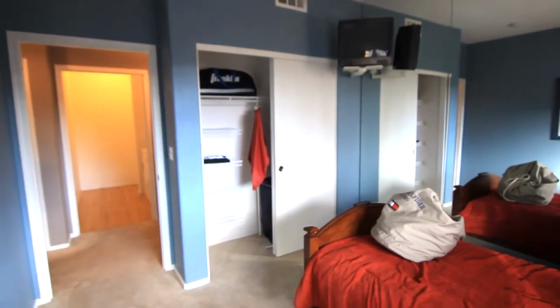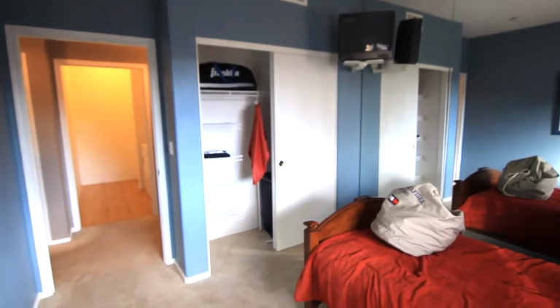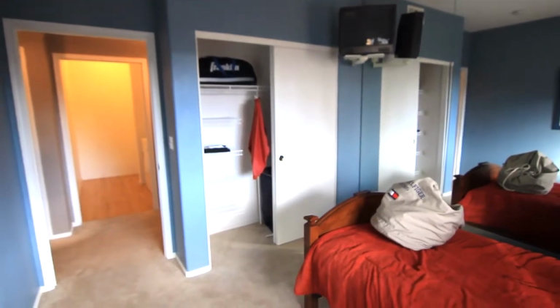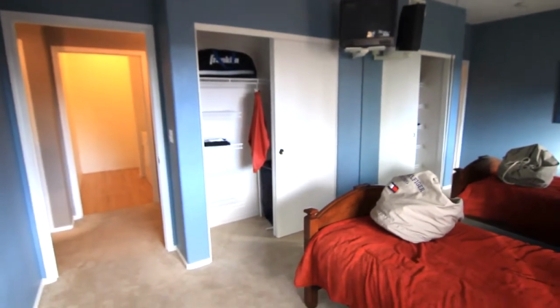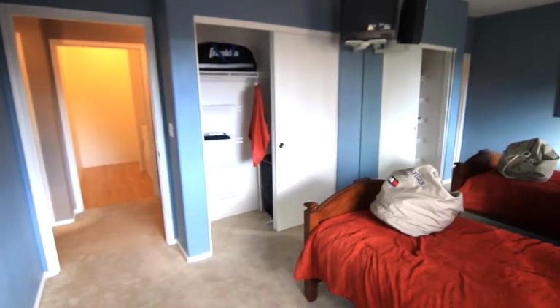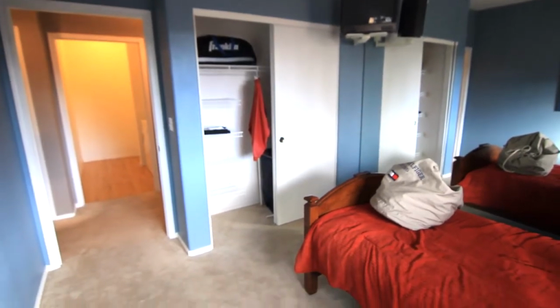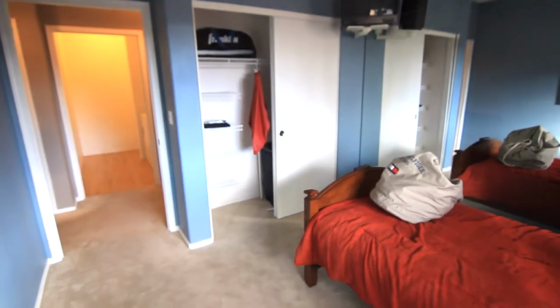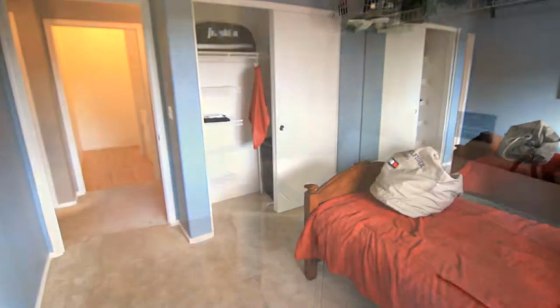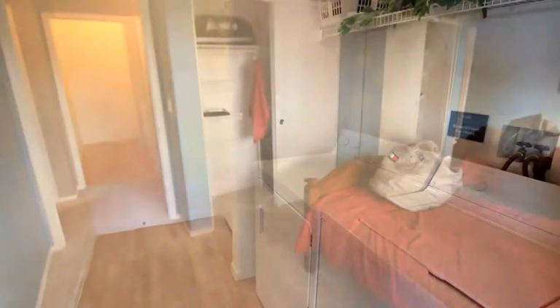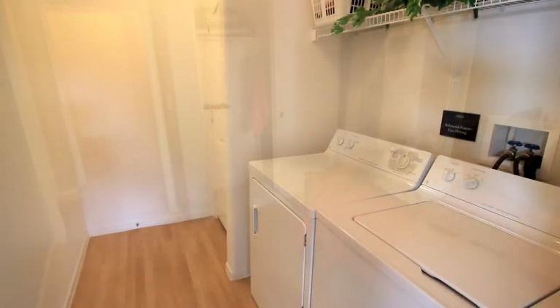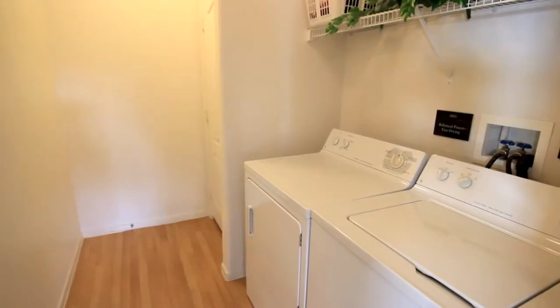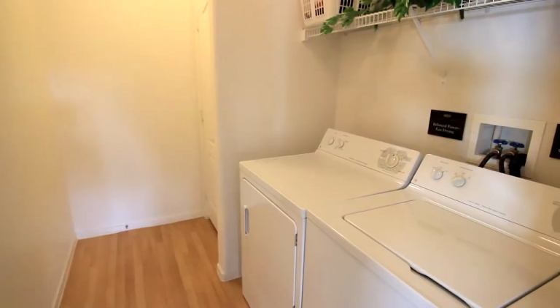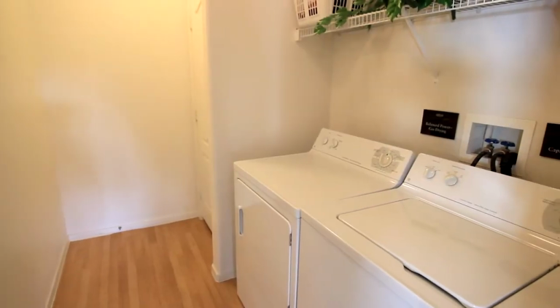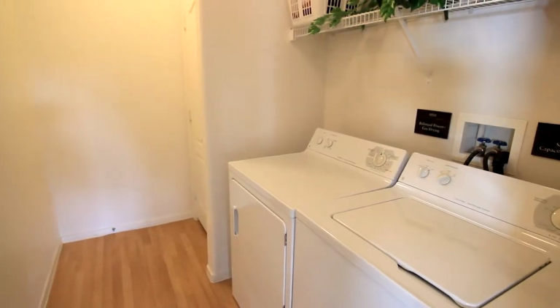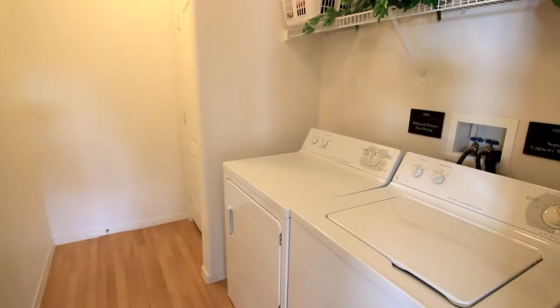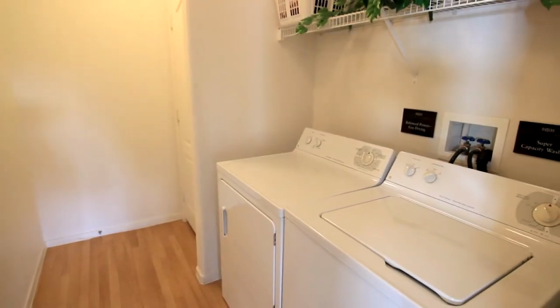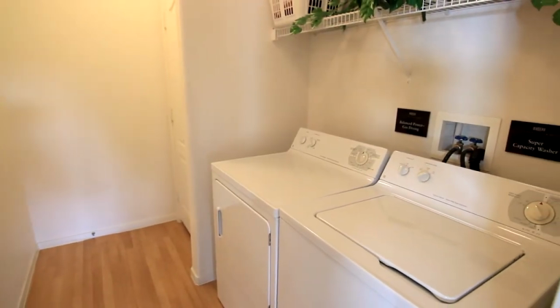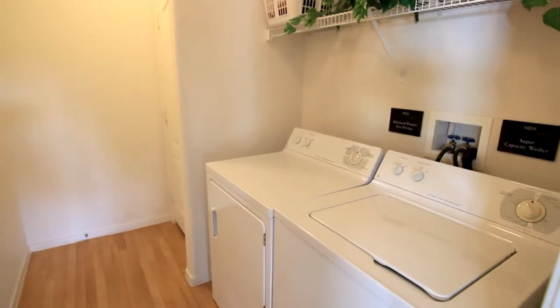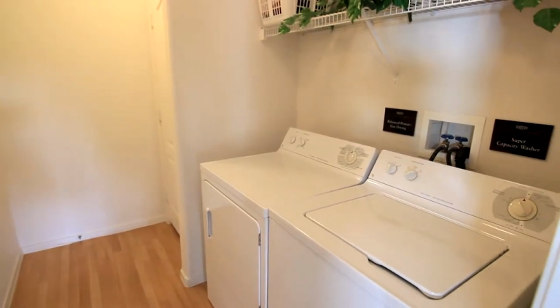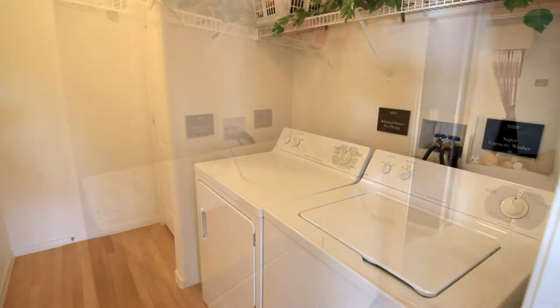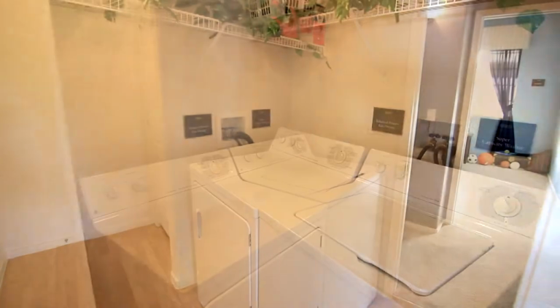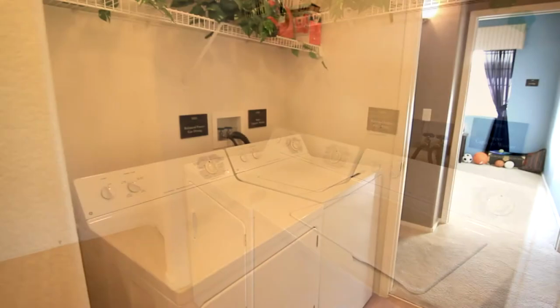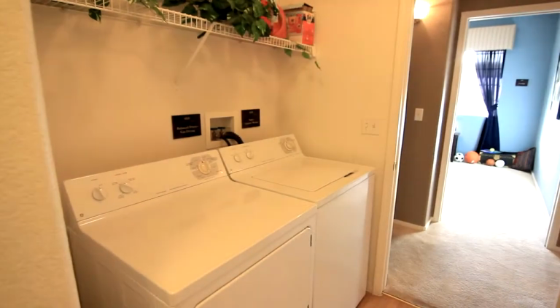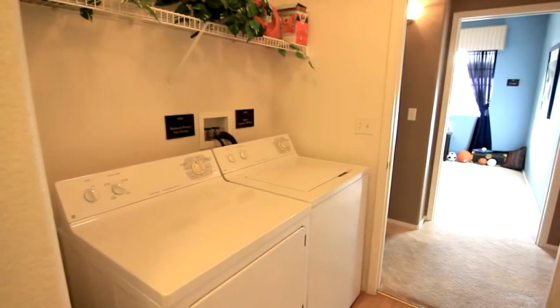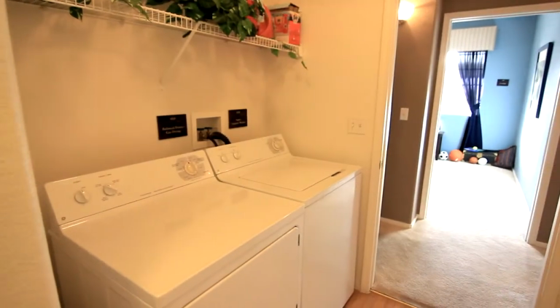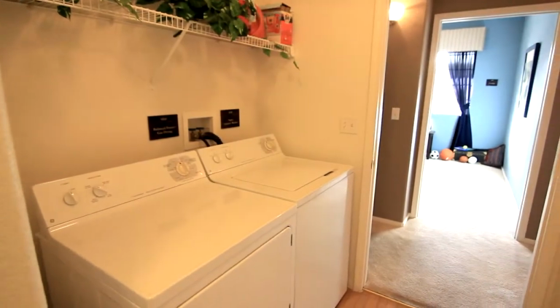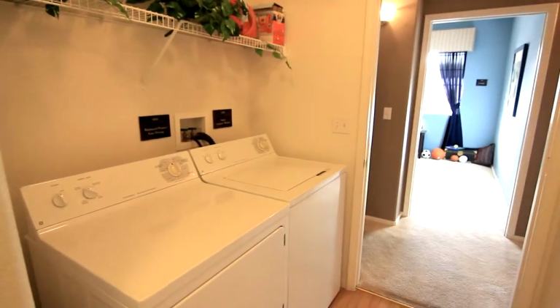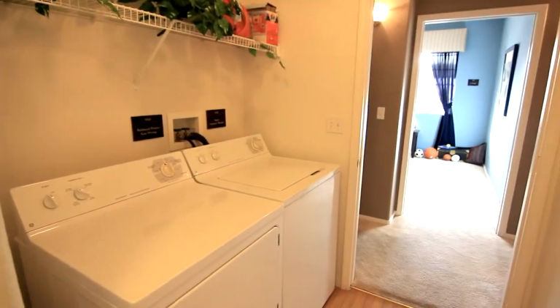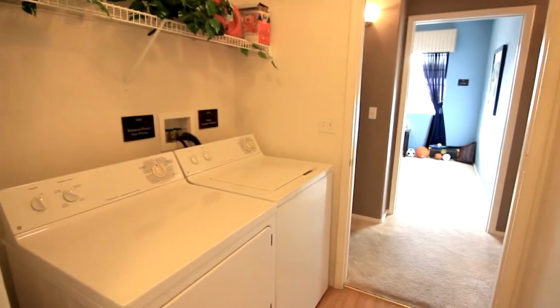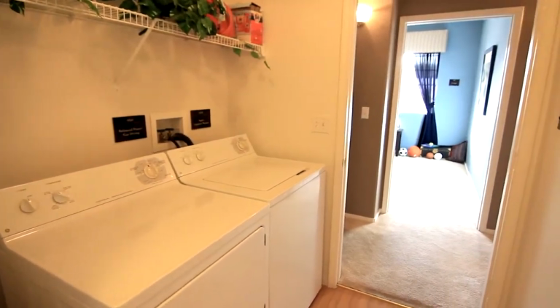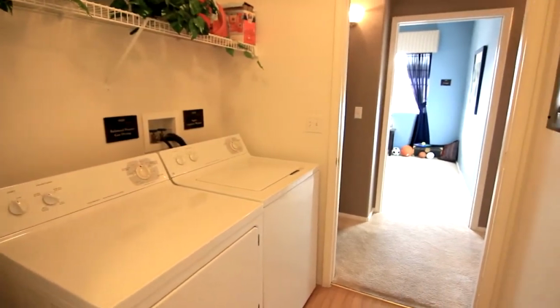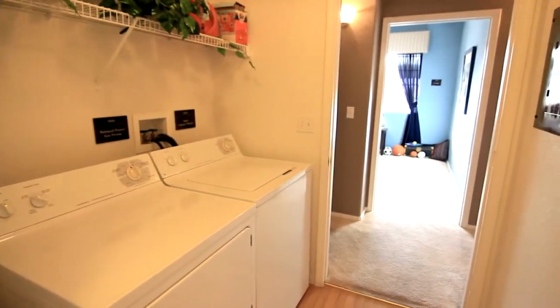Straight ahead is your in-unit laundry room. This room comes equipped with a full-sized washer and dryer.